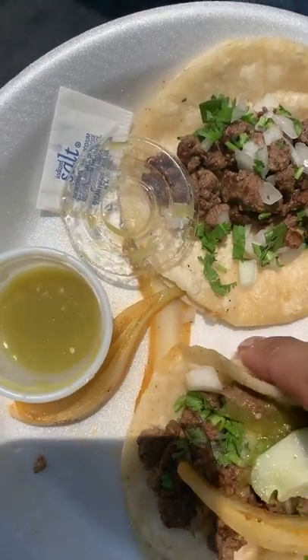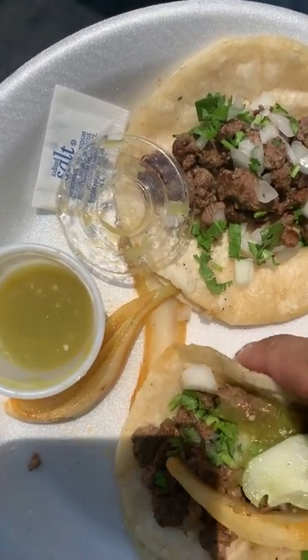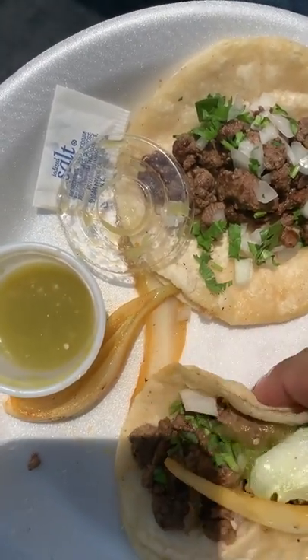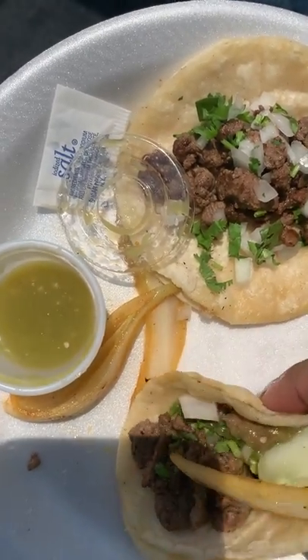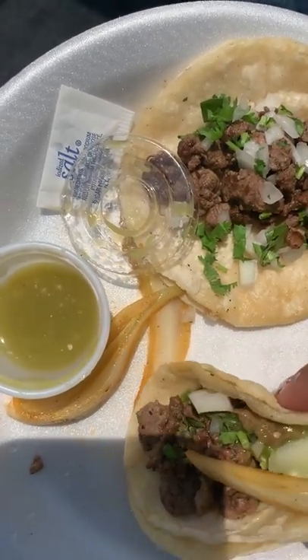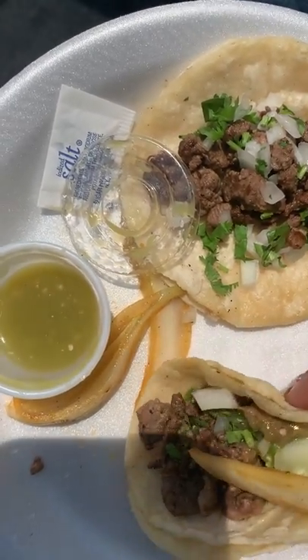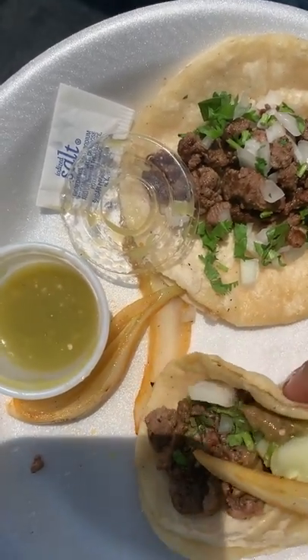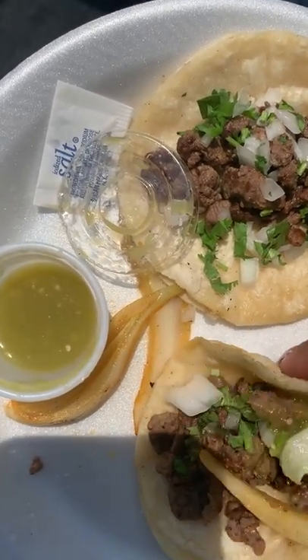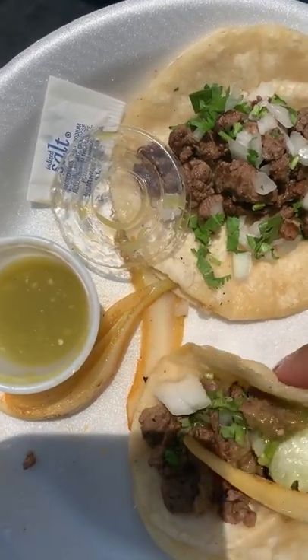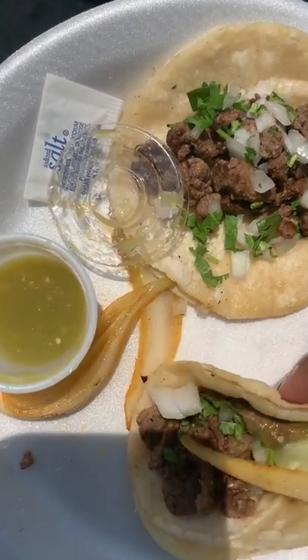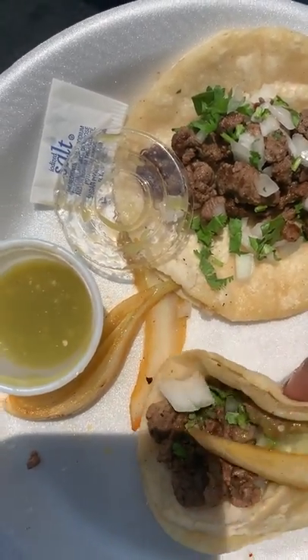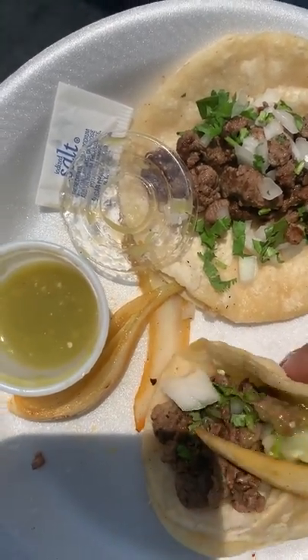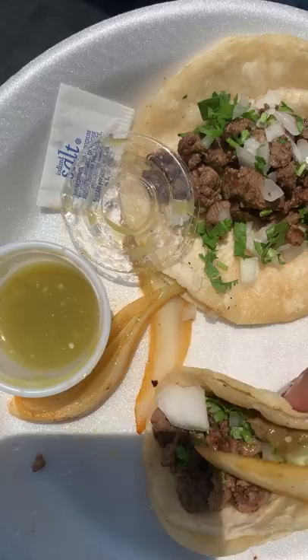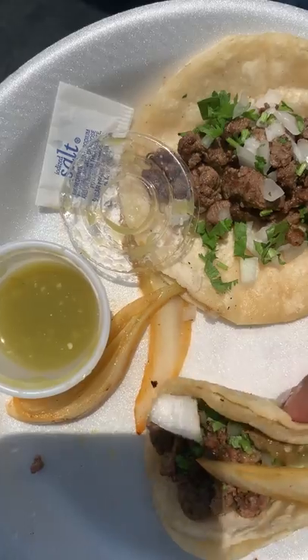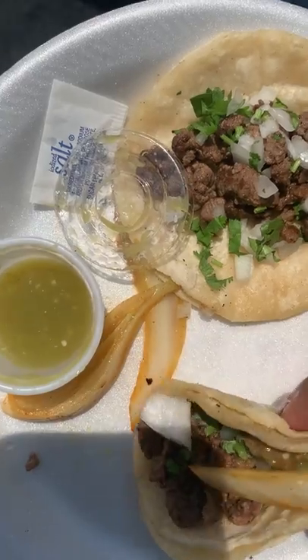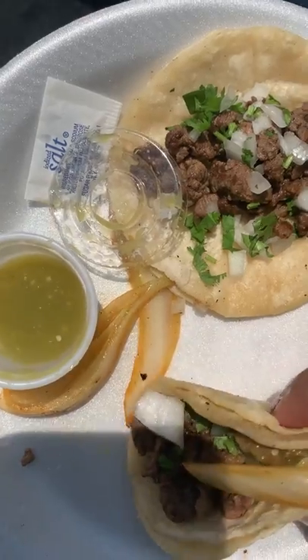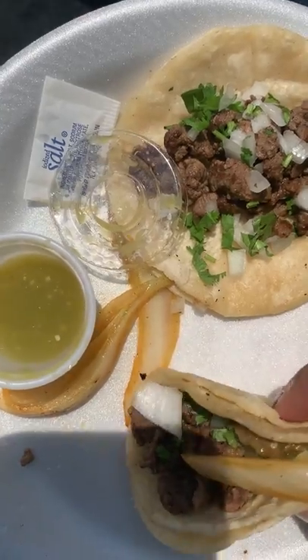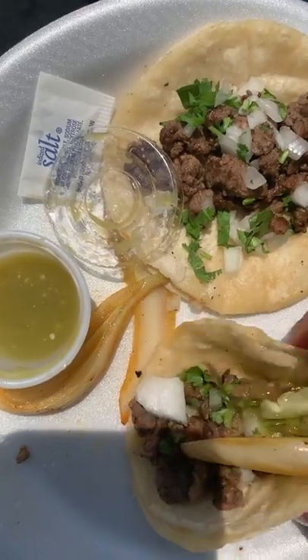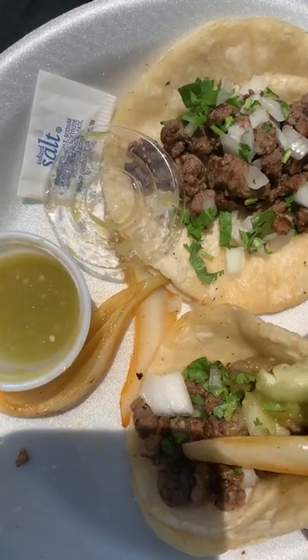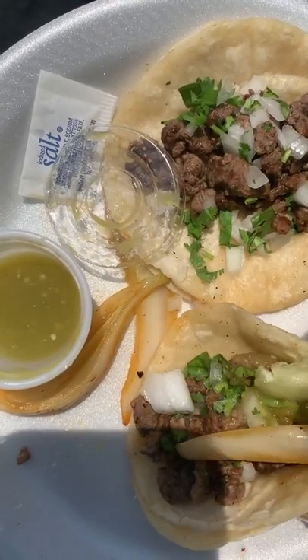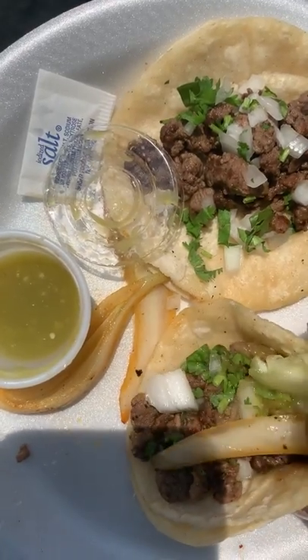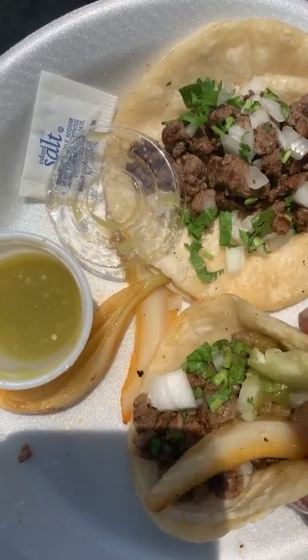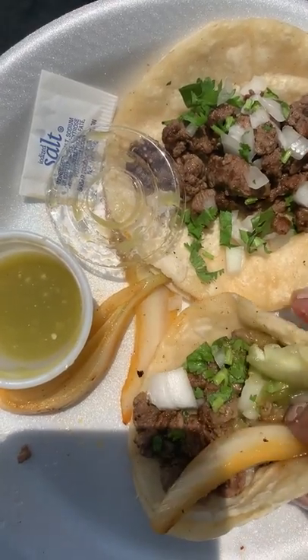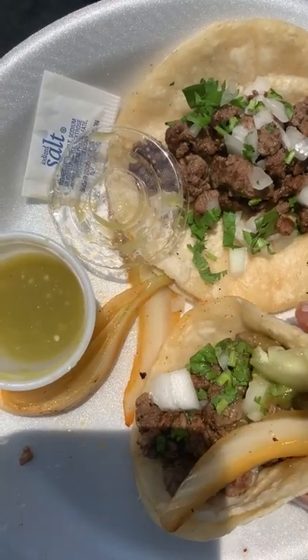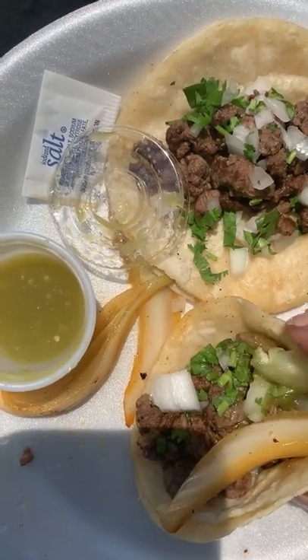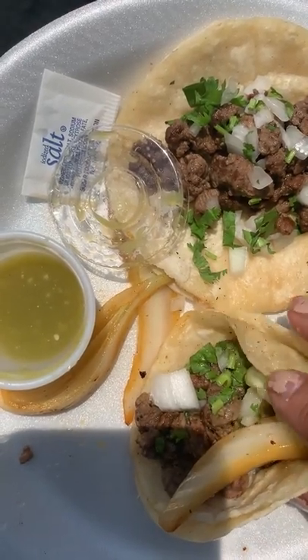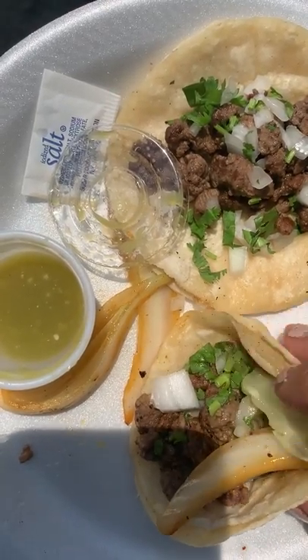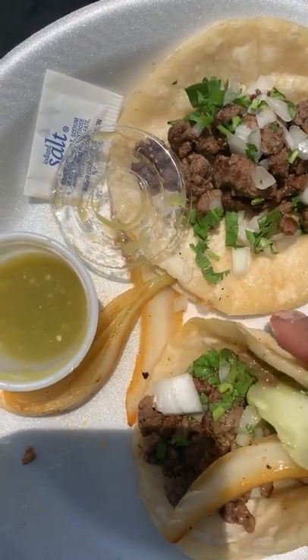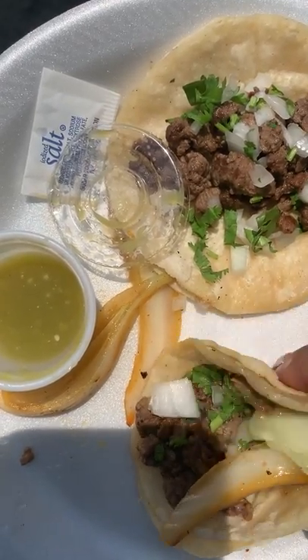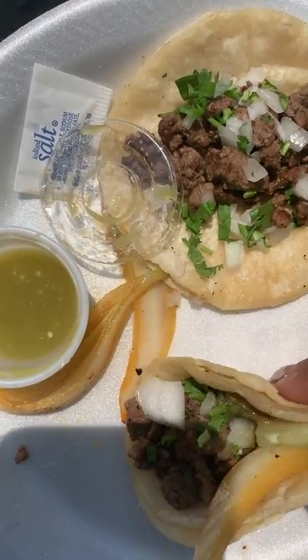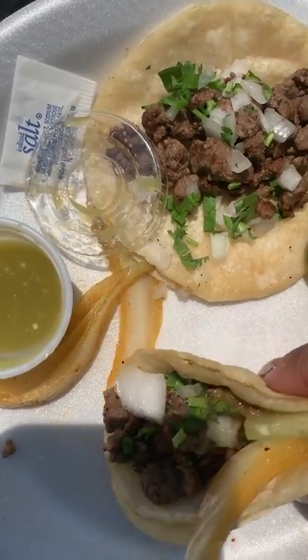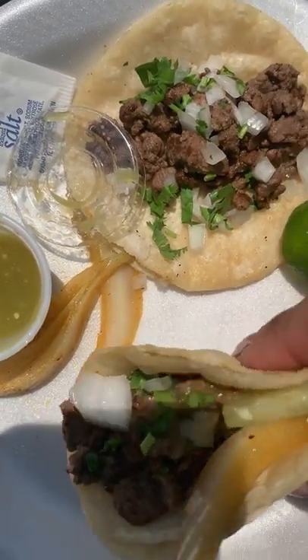It does come on two corn tortillas. This is the street size so it's smaller.